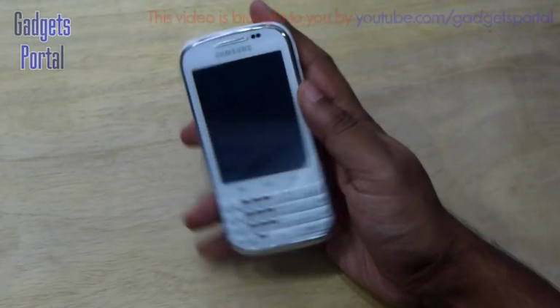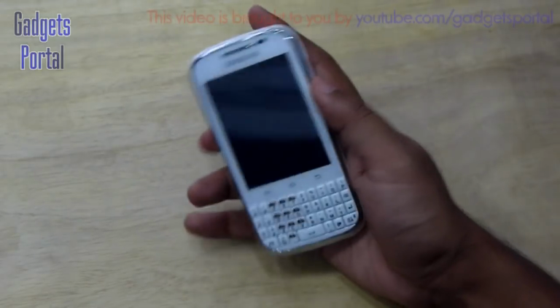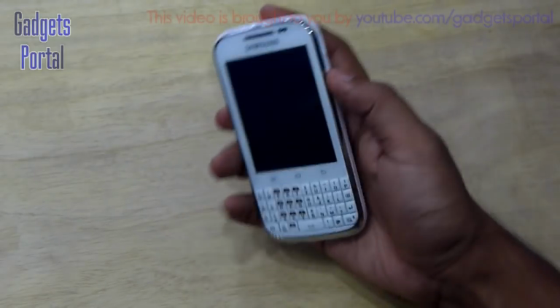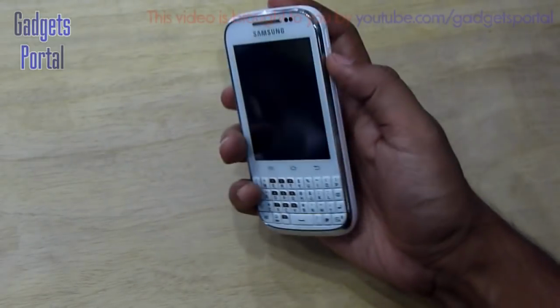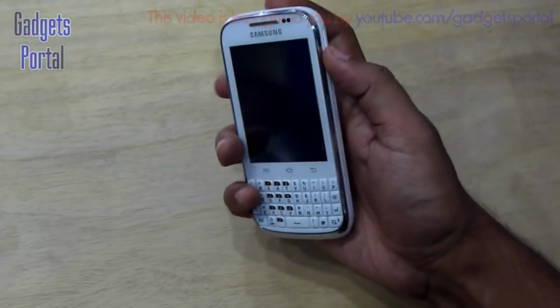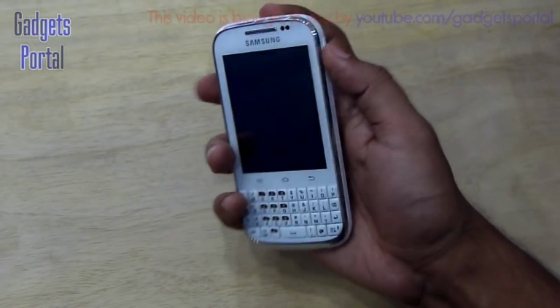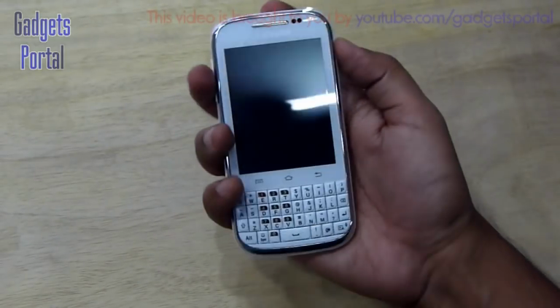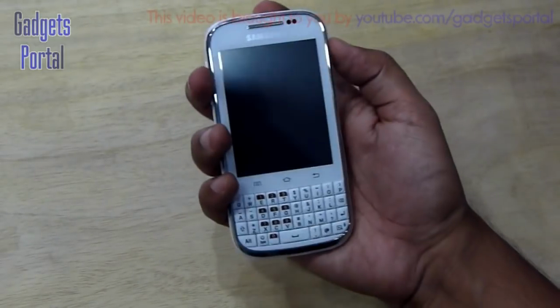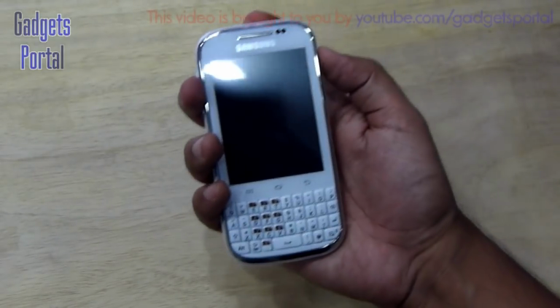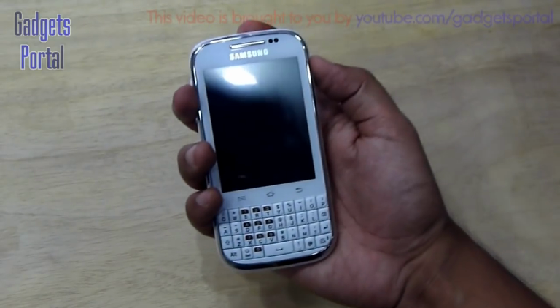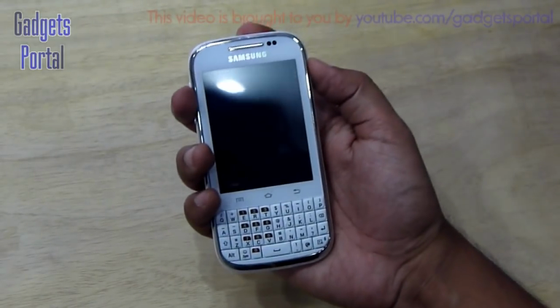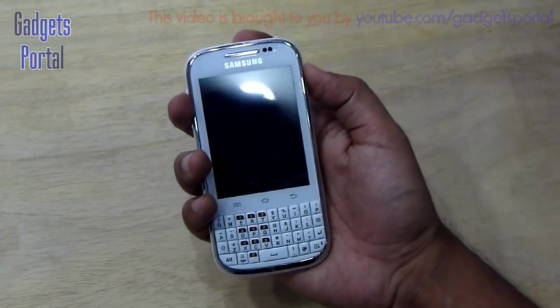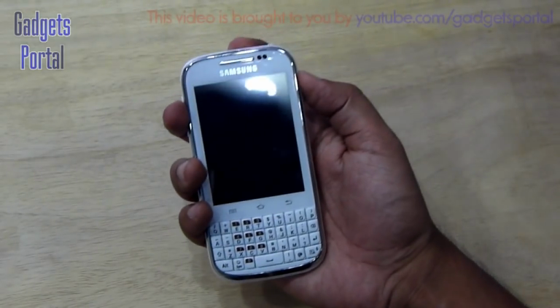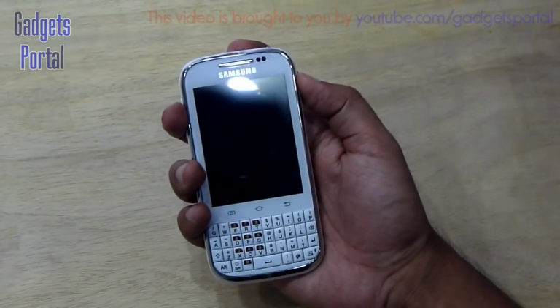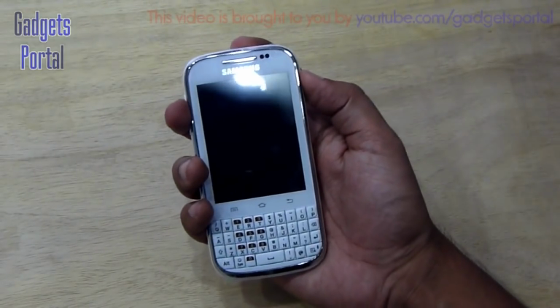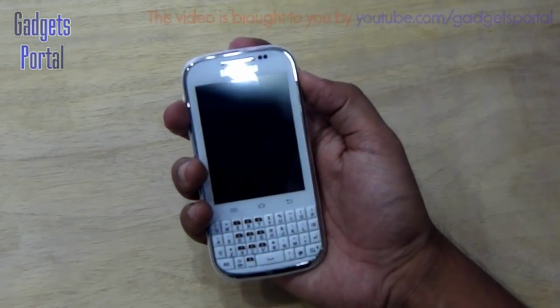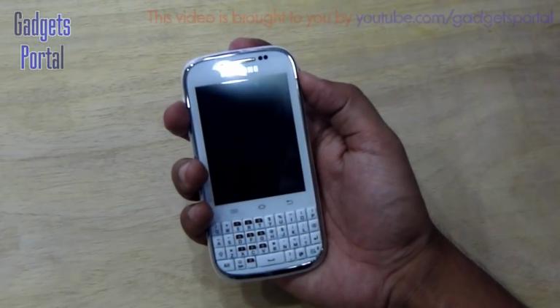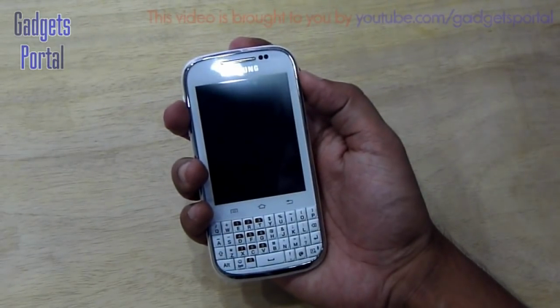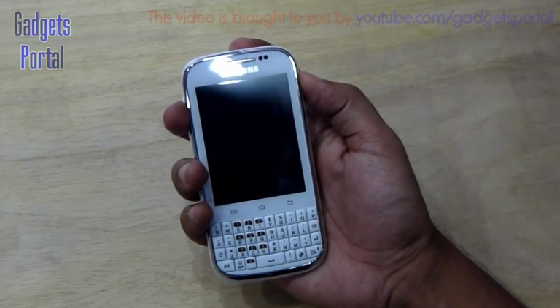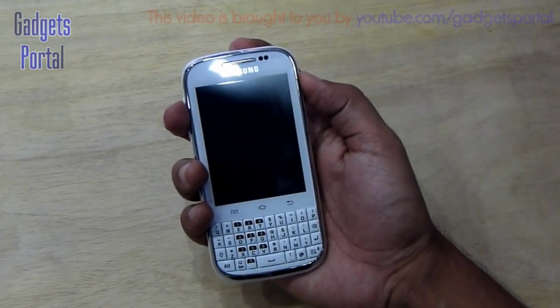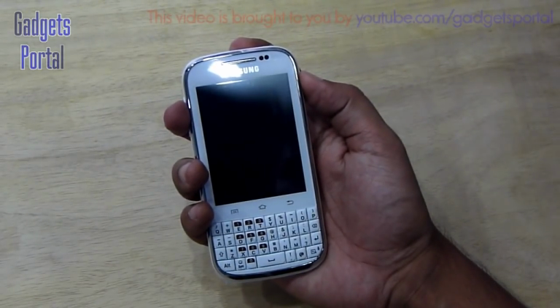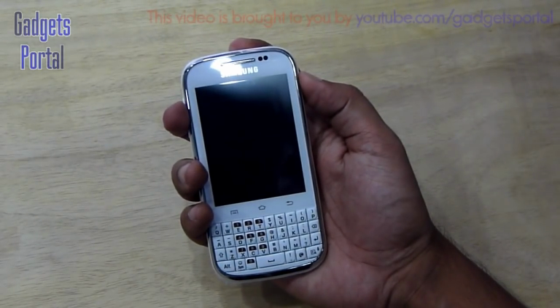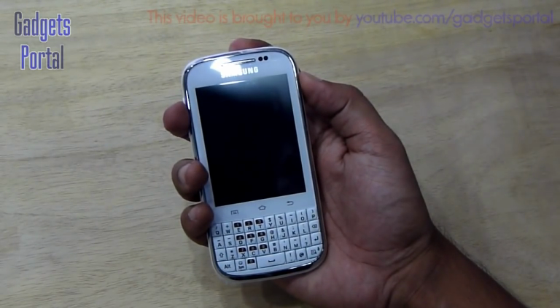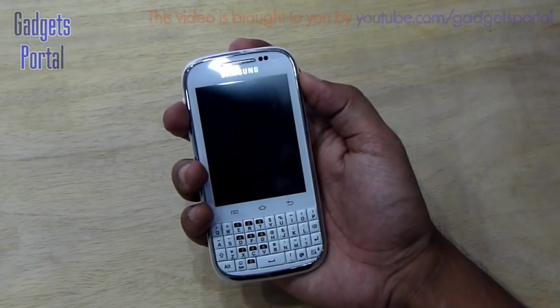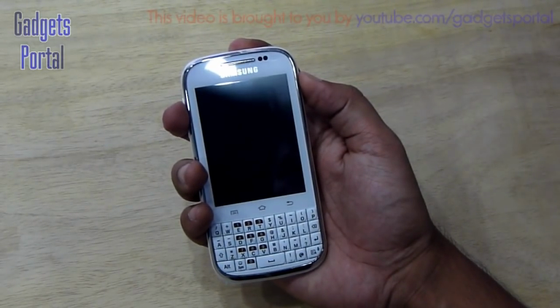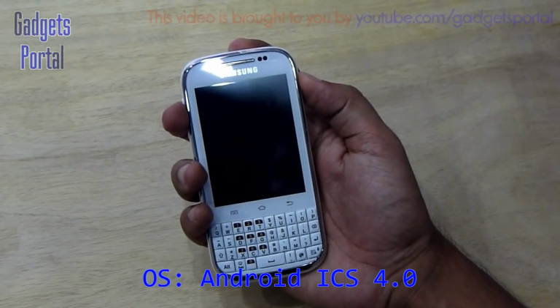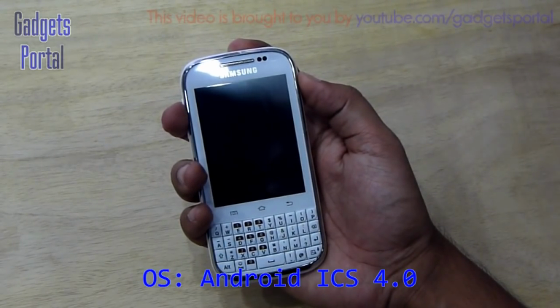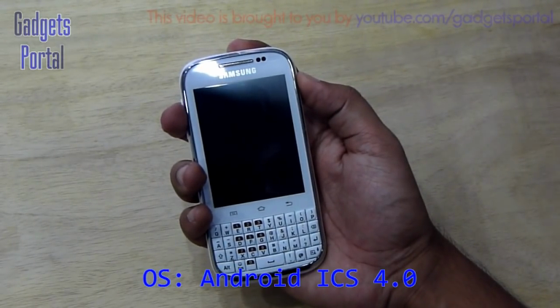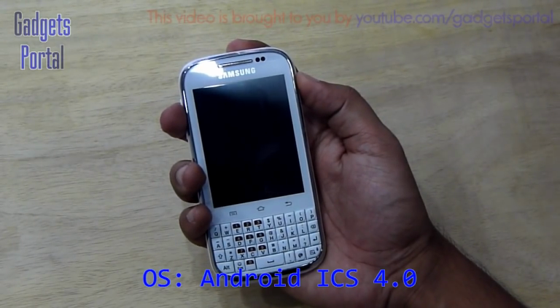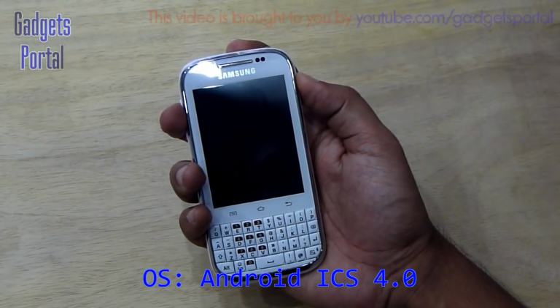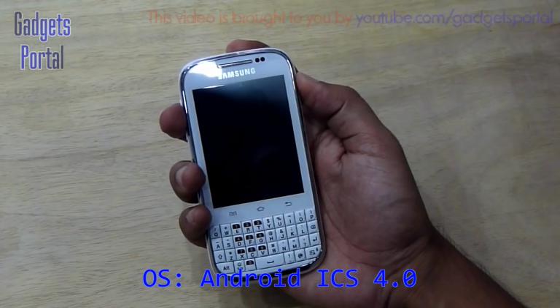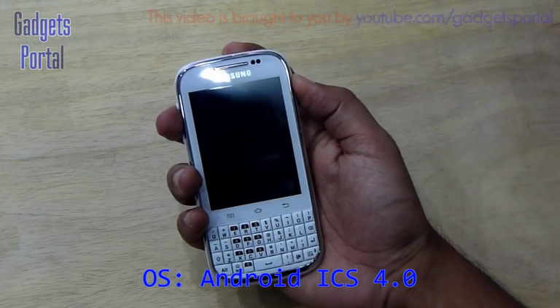Now let's turn on the device and let me show you the LCD and the user interface running Android Ice Cream Sandwich.